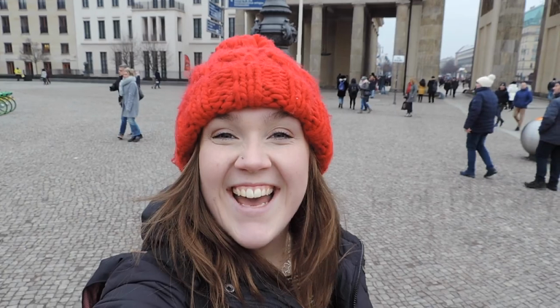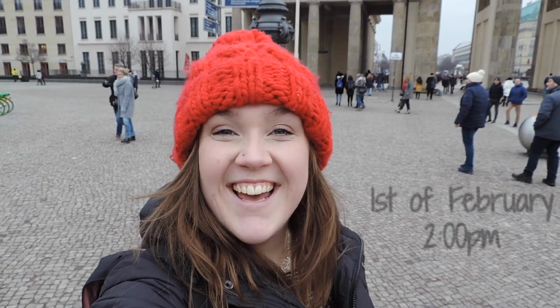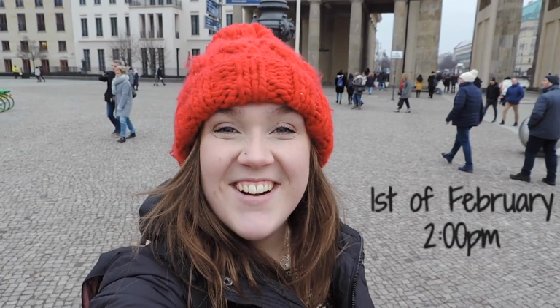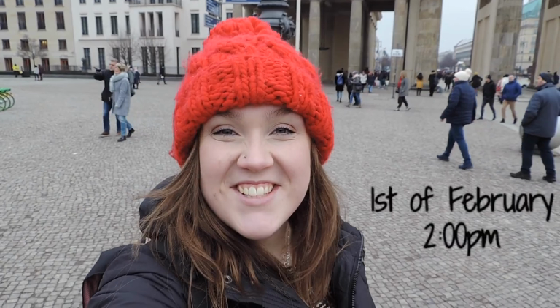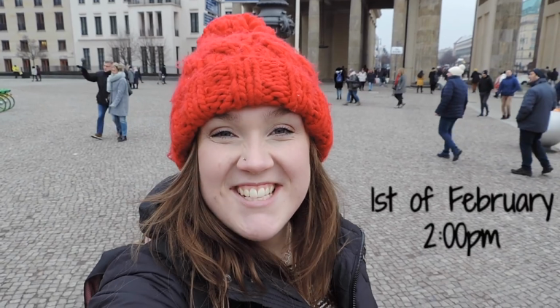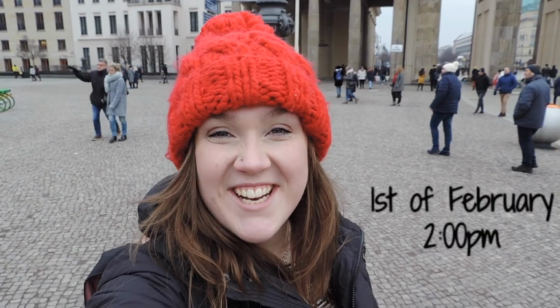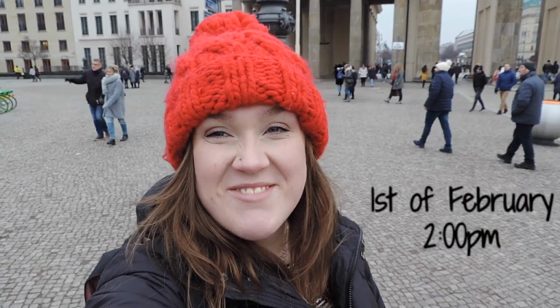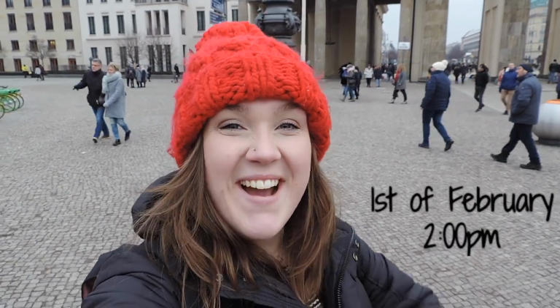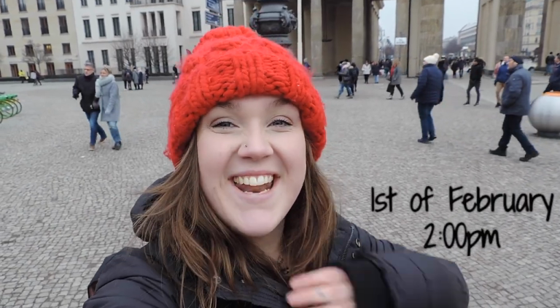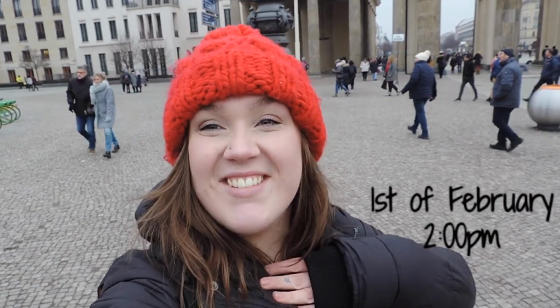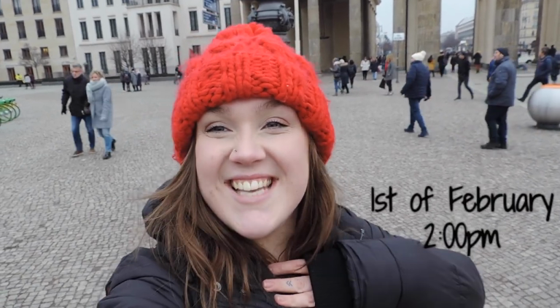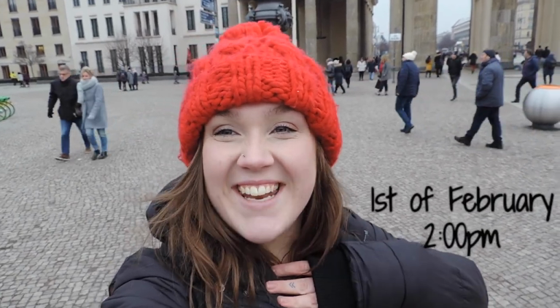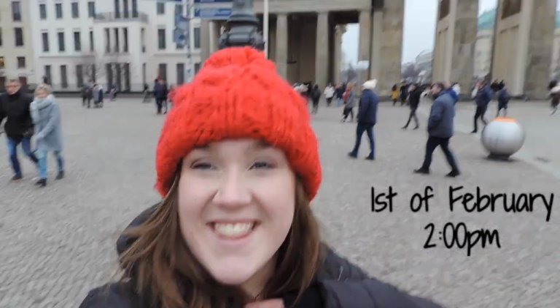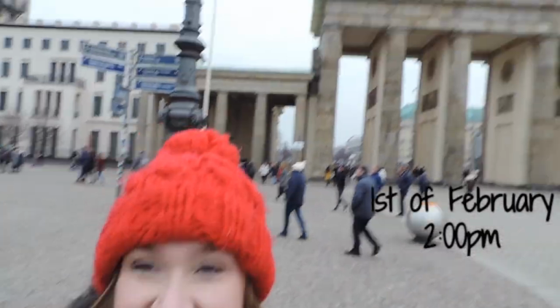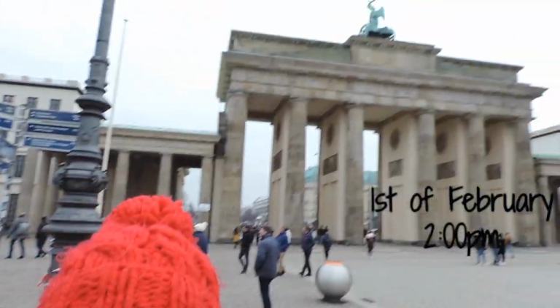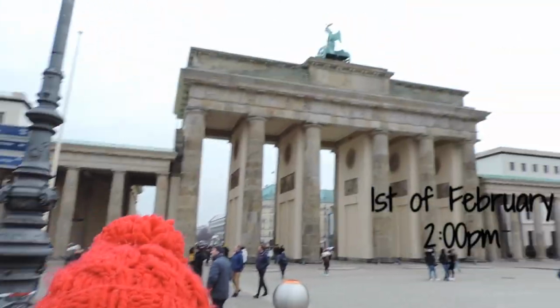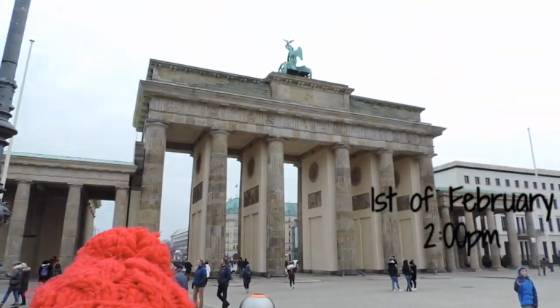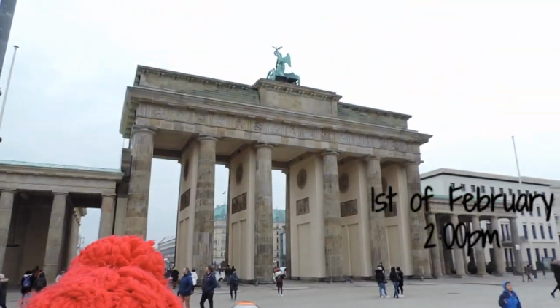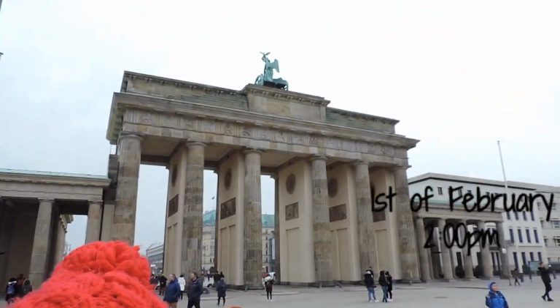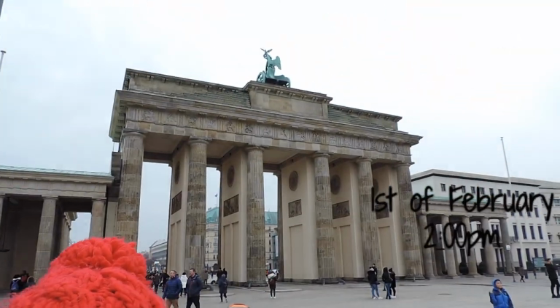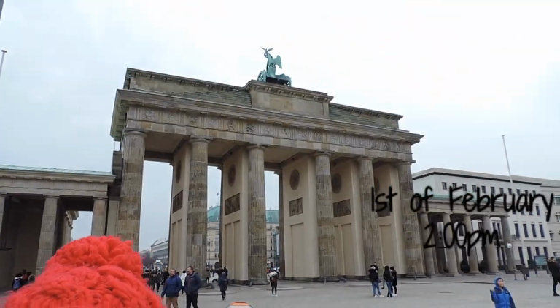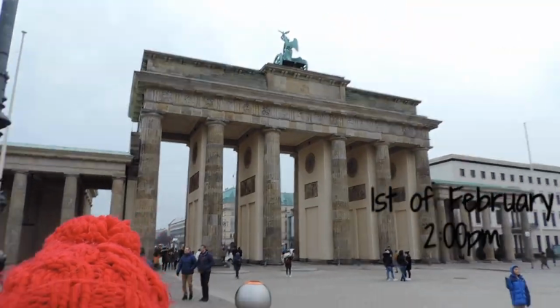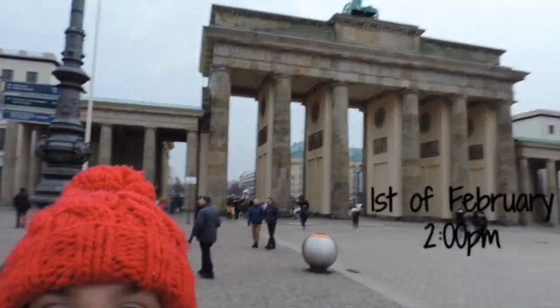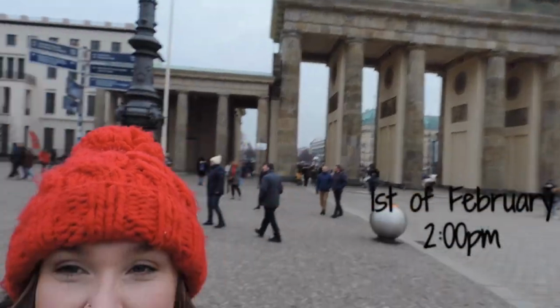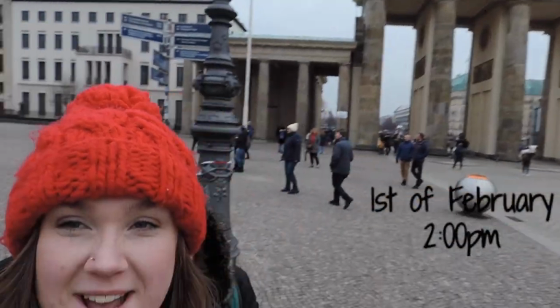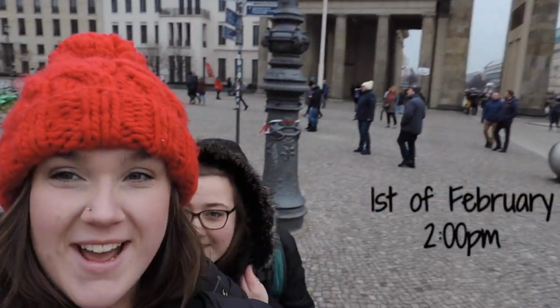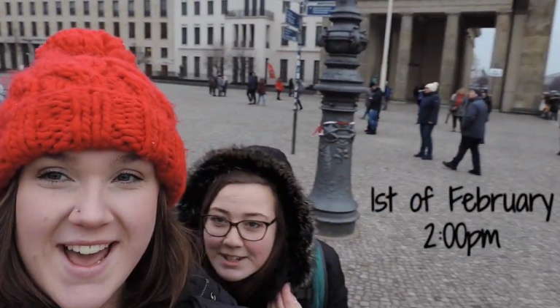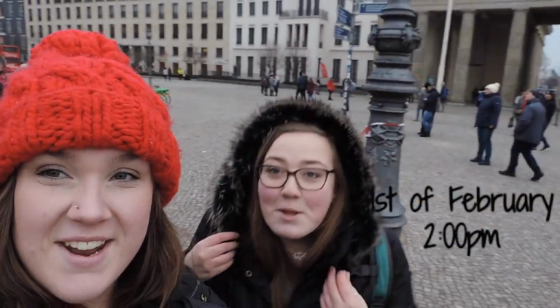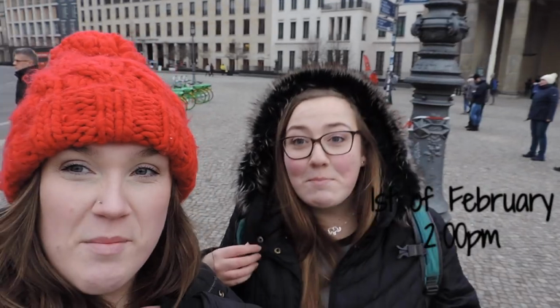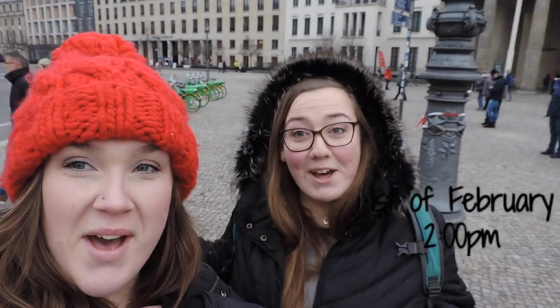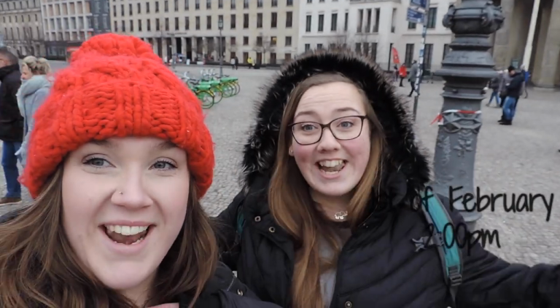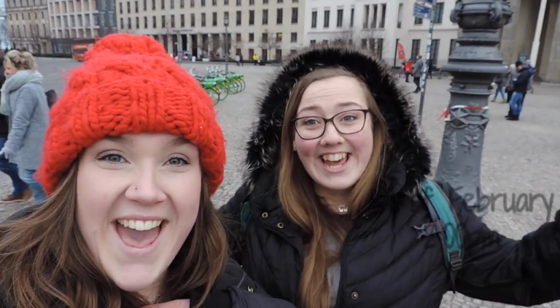Hi, hello, welcome to my channel. My name is Hannah, this is the Brandenburg Gate, and we're in Berlin!